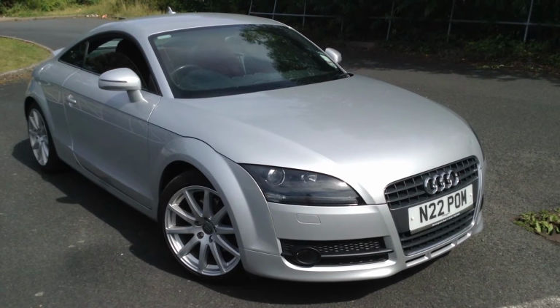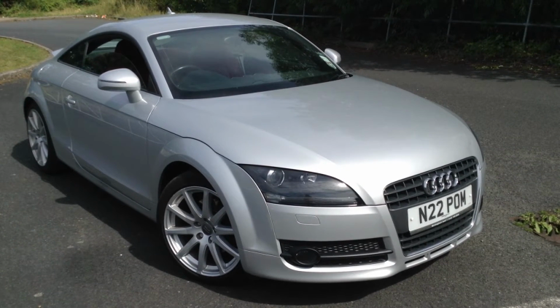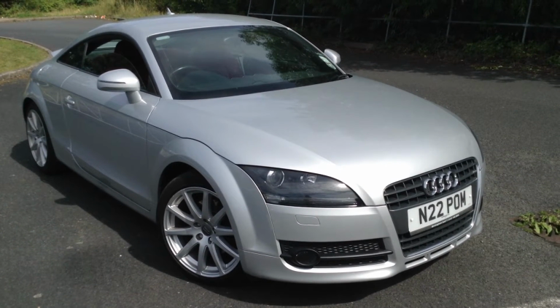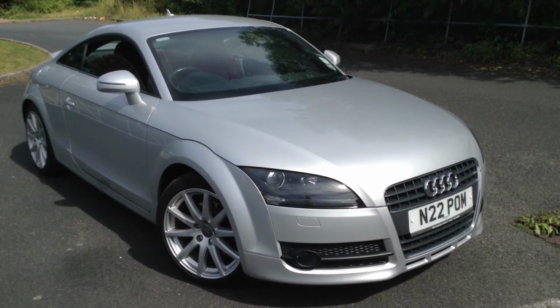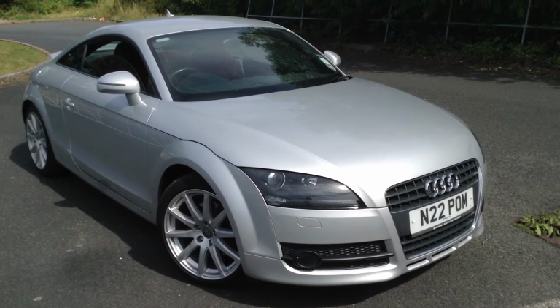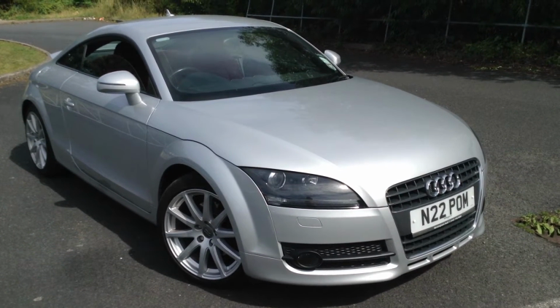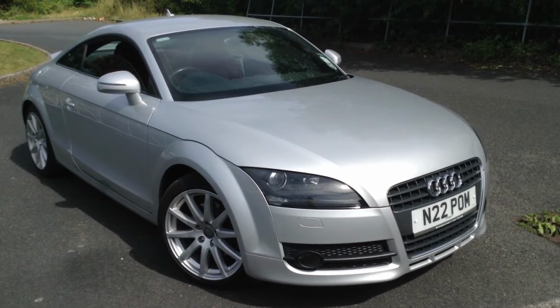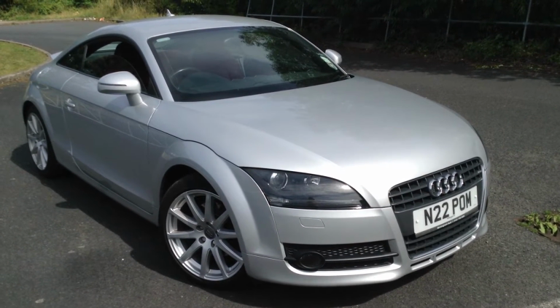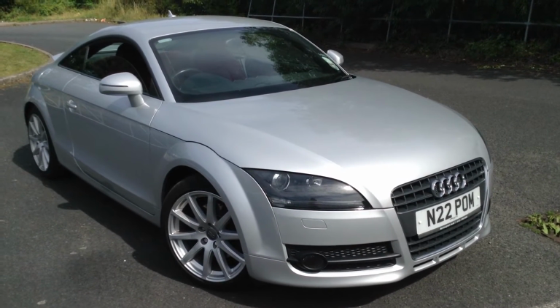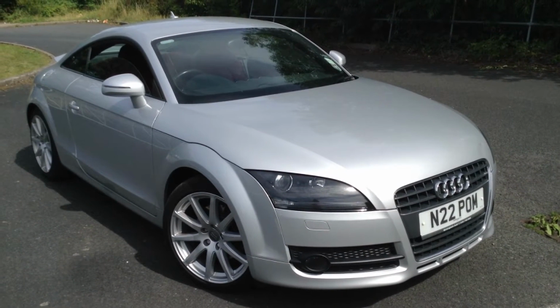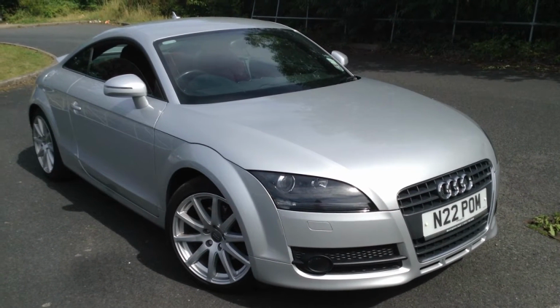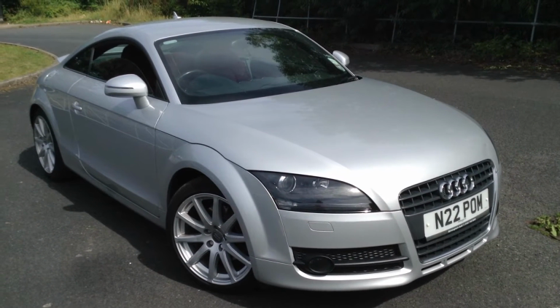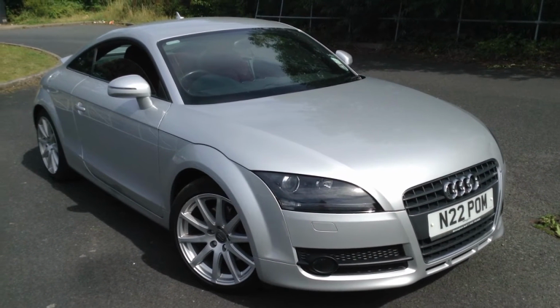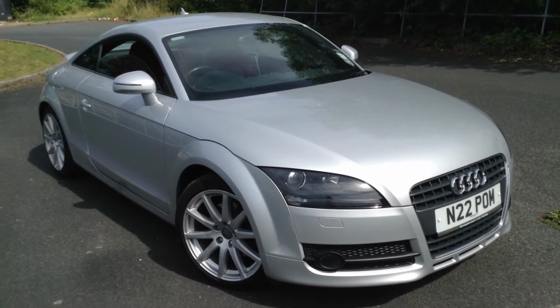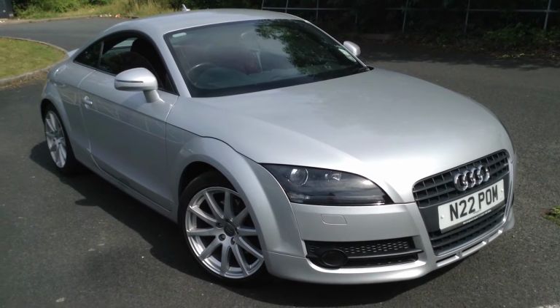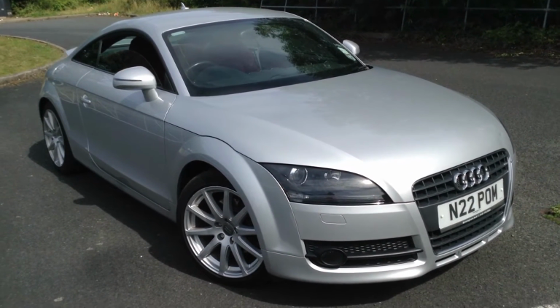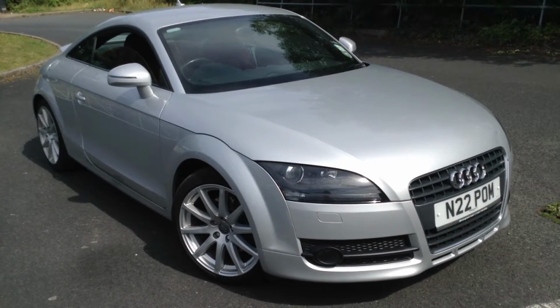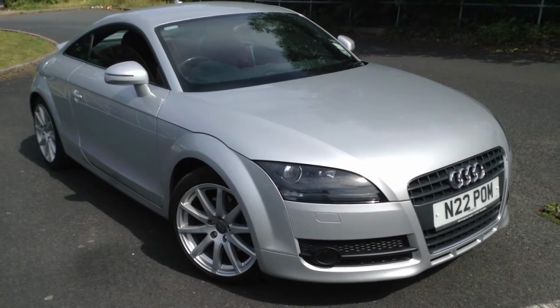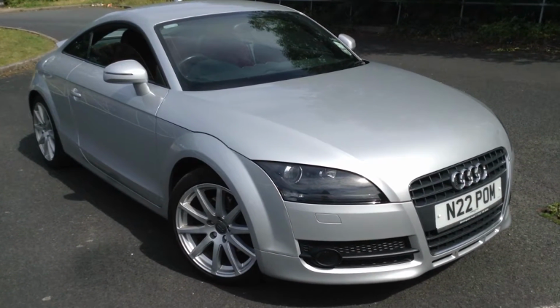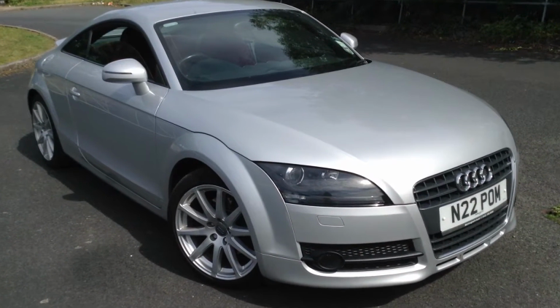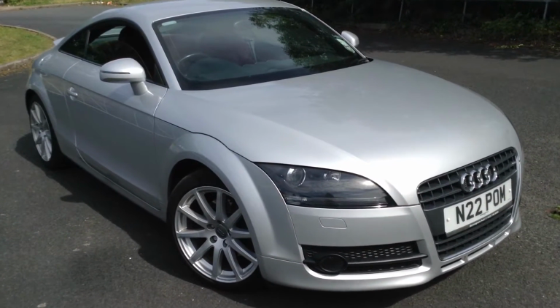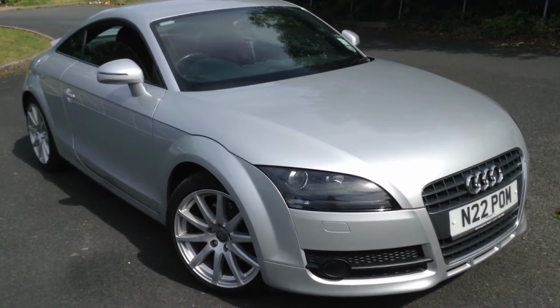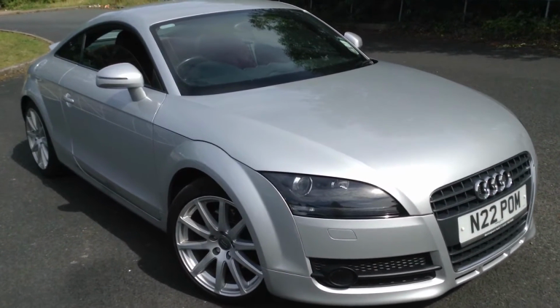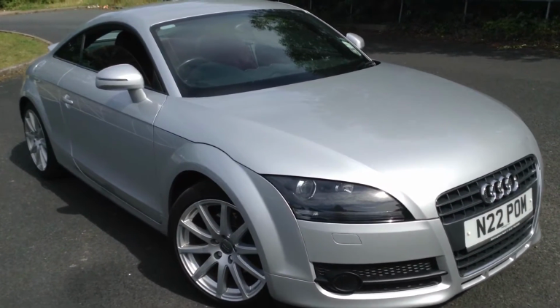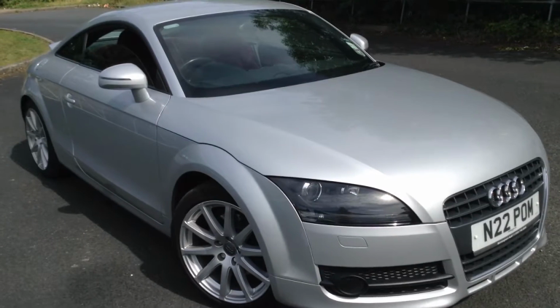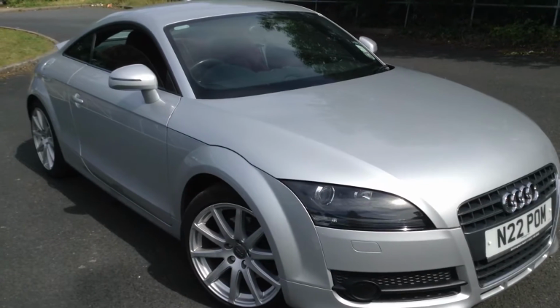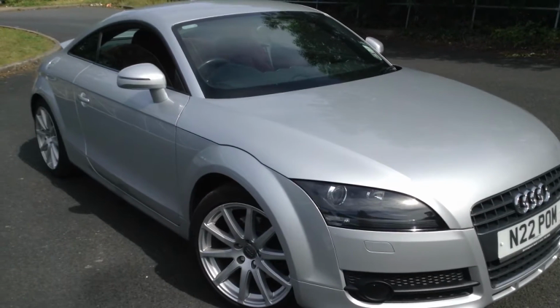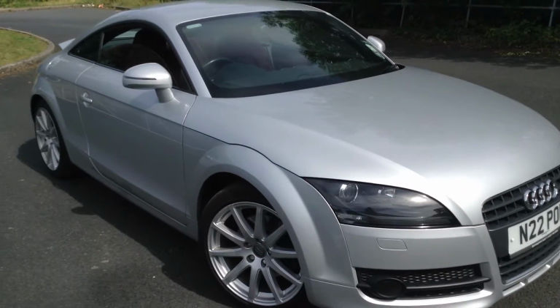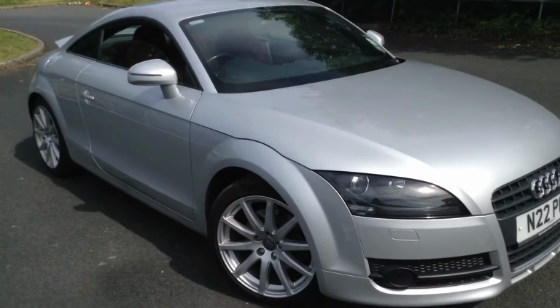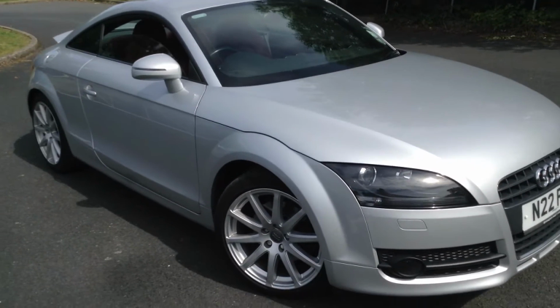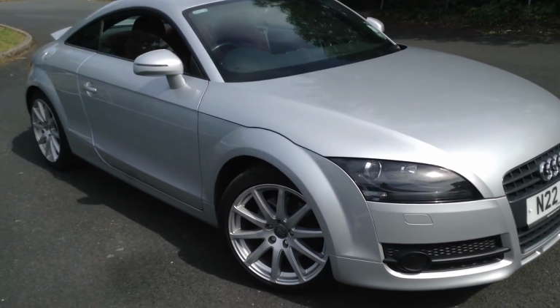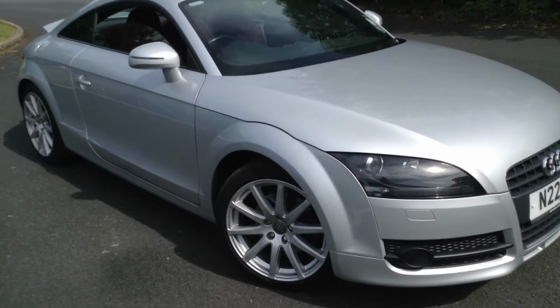Here we have a very nice 2008 Audi TT FSI Coupe in silver.